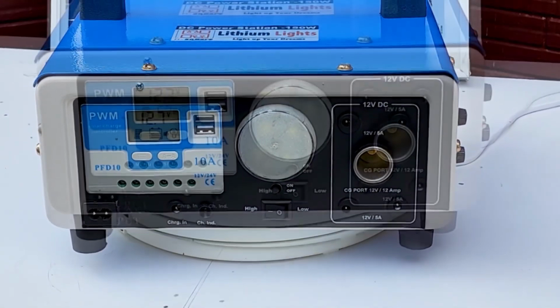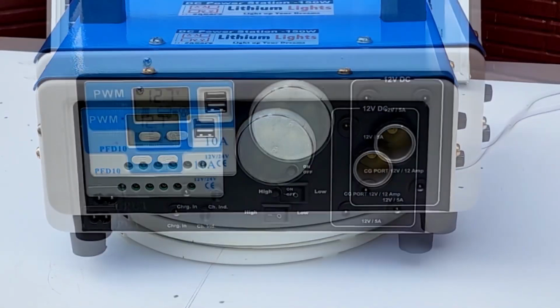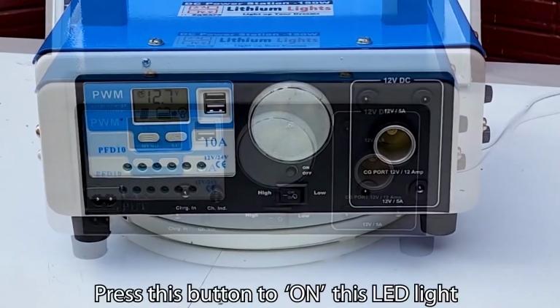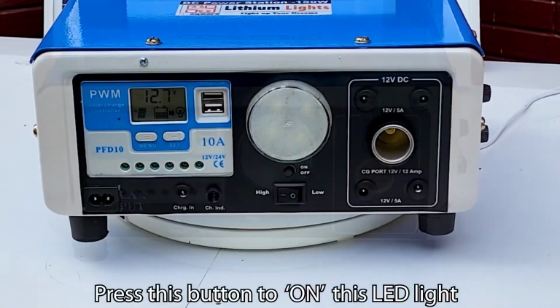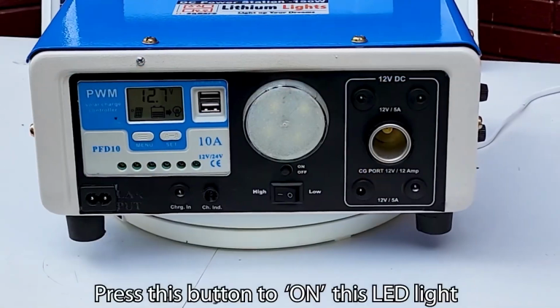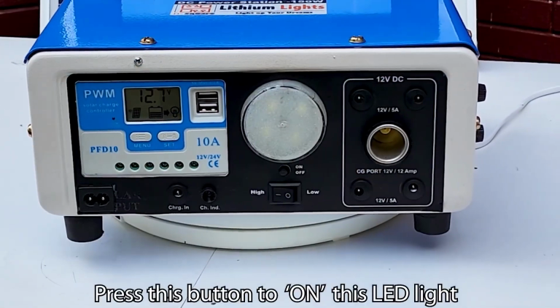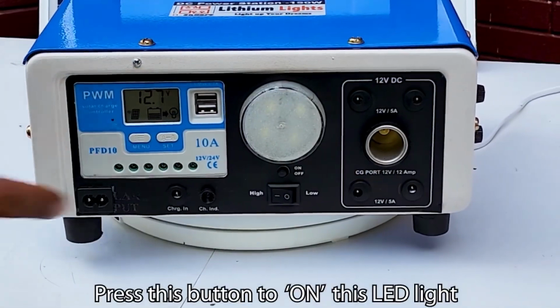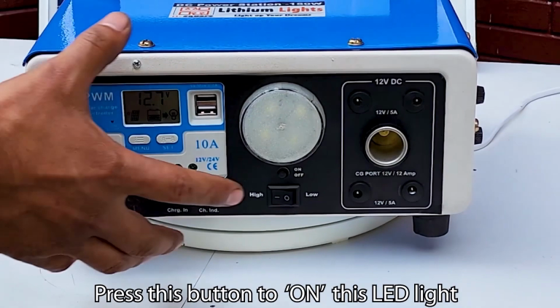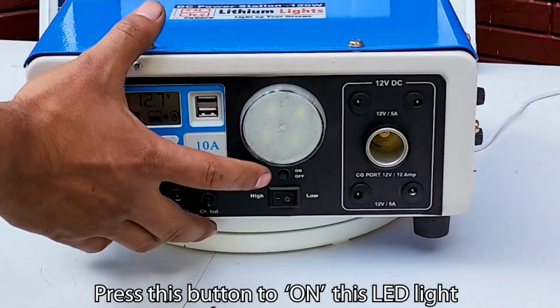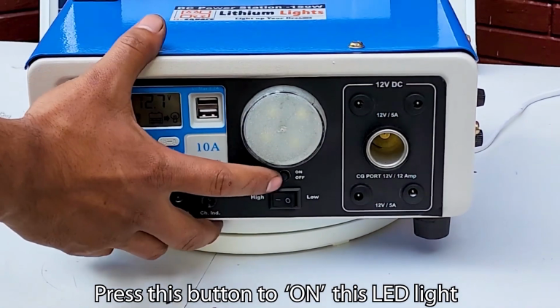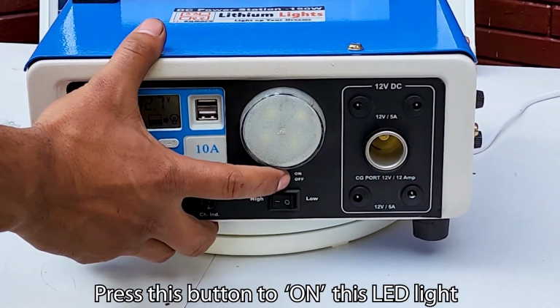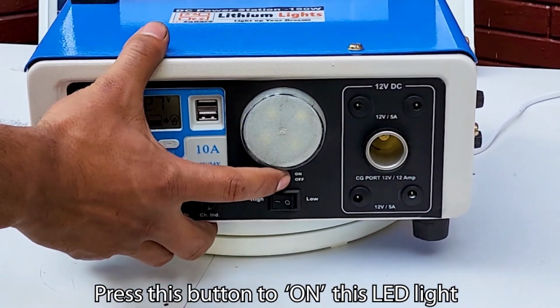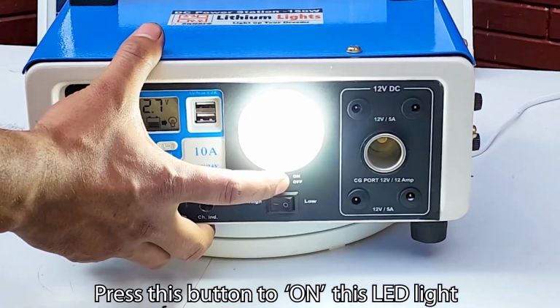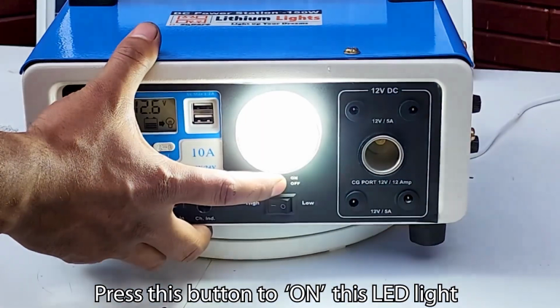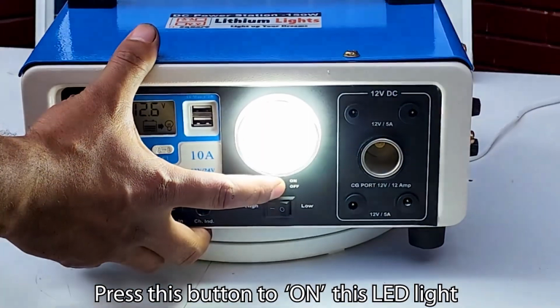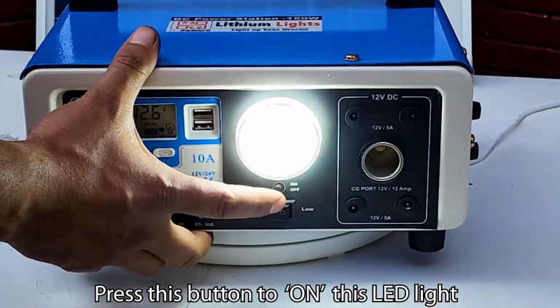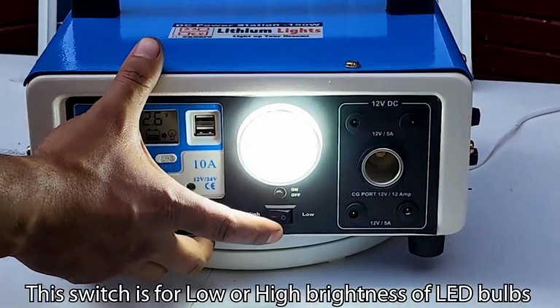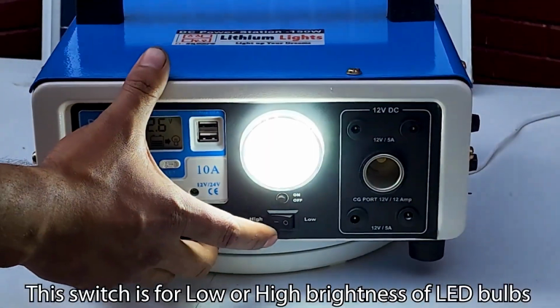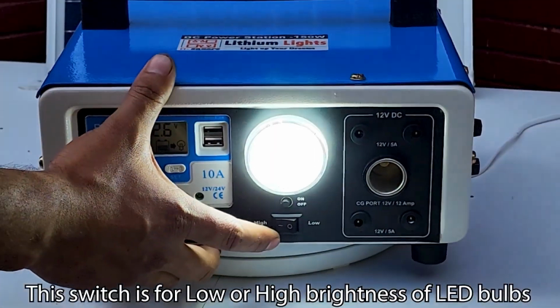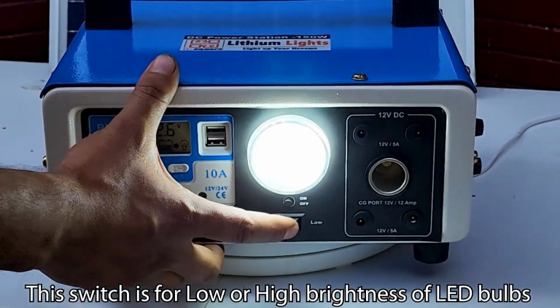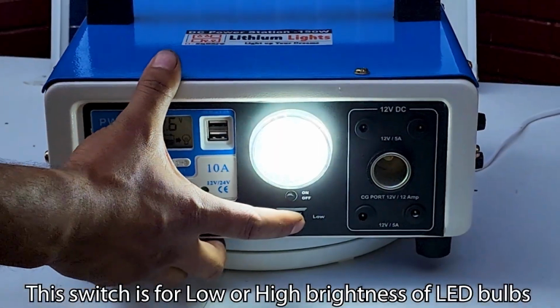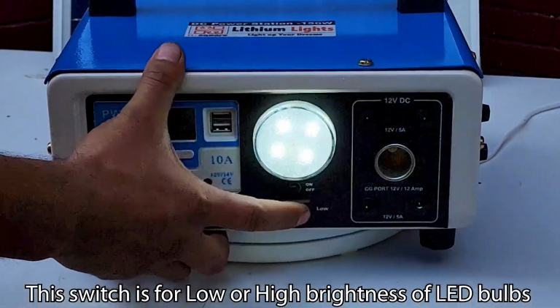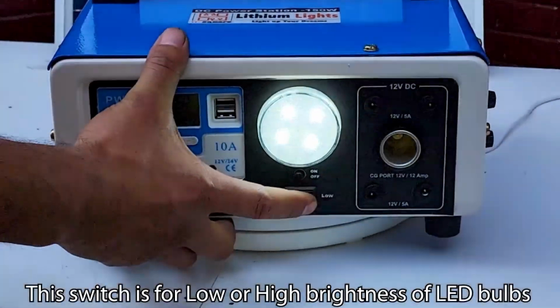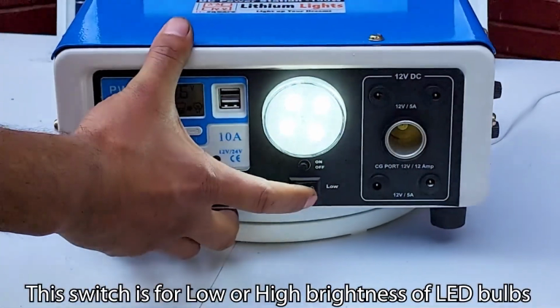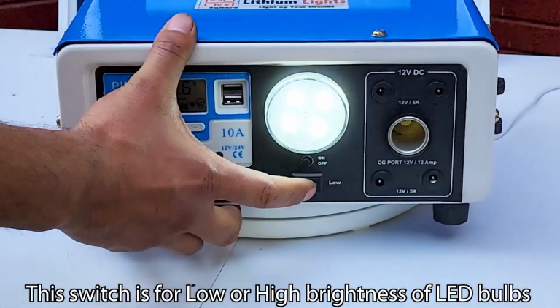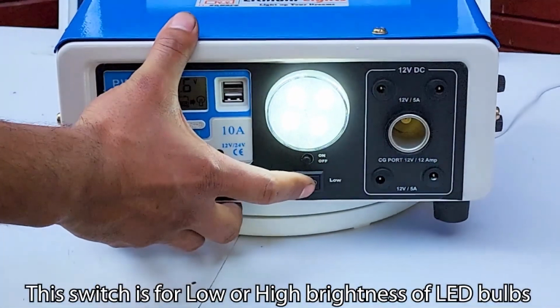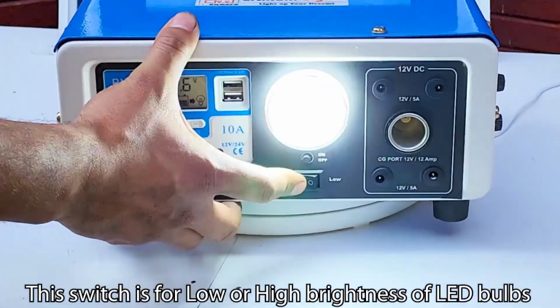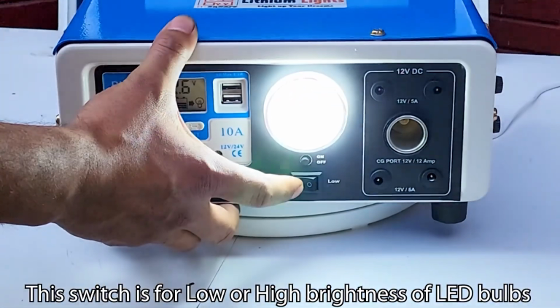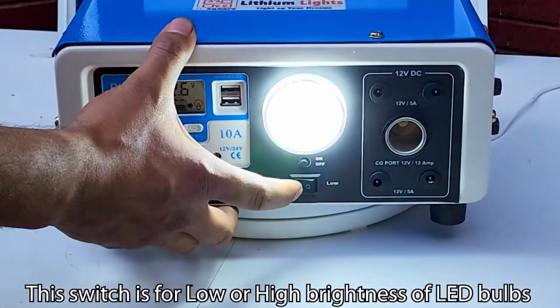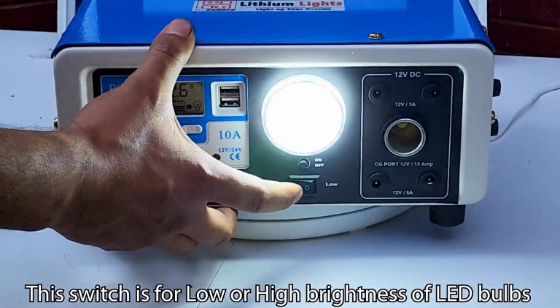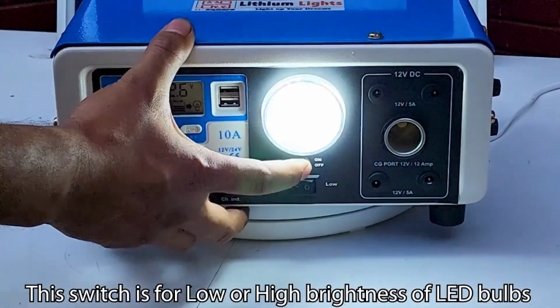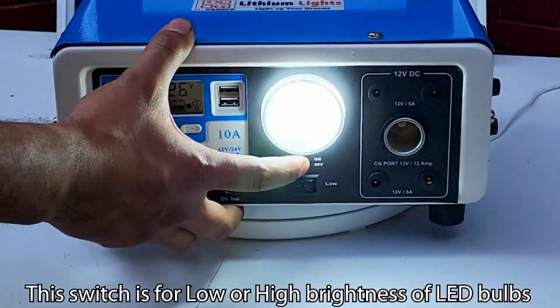Press this button to turn on the LED light. This switch is for low or high brightness of the LED bulb.